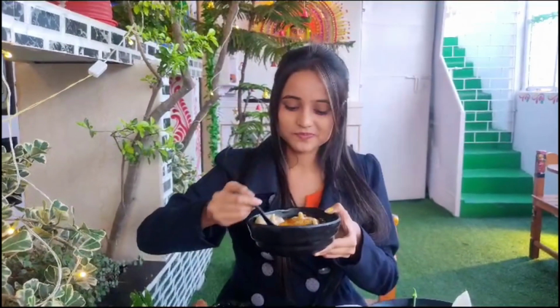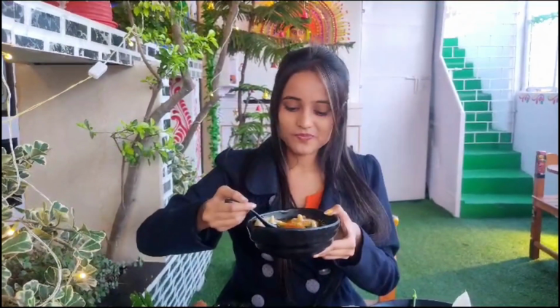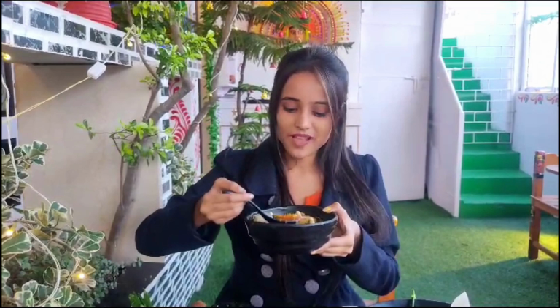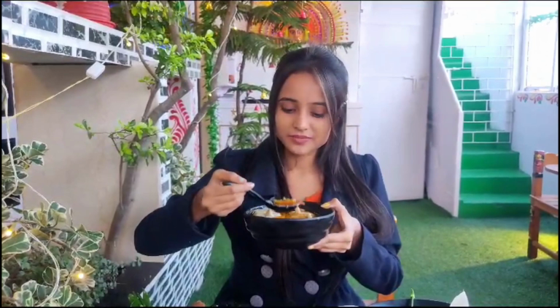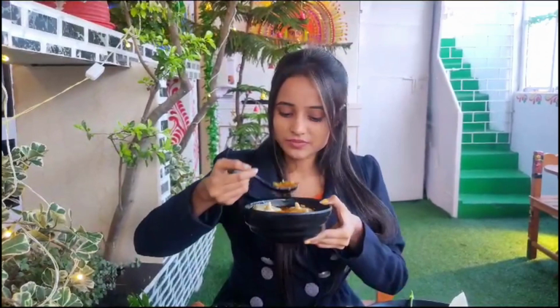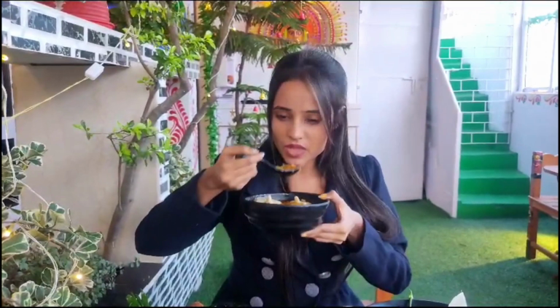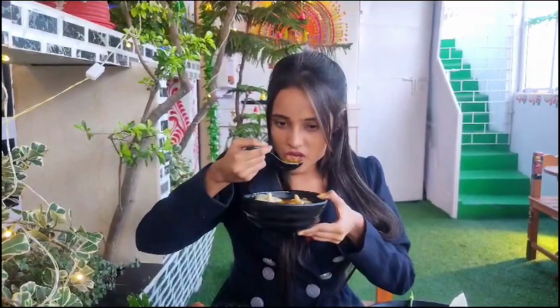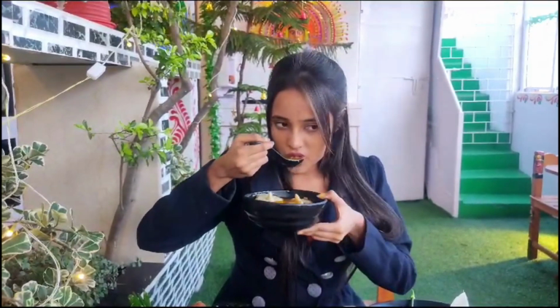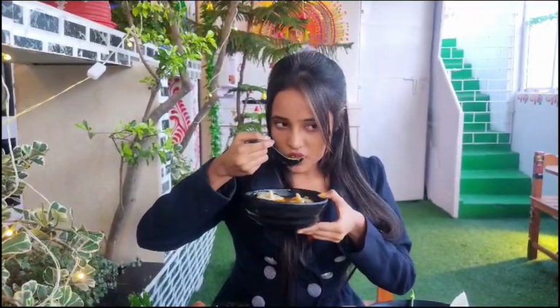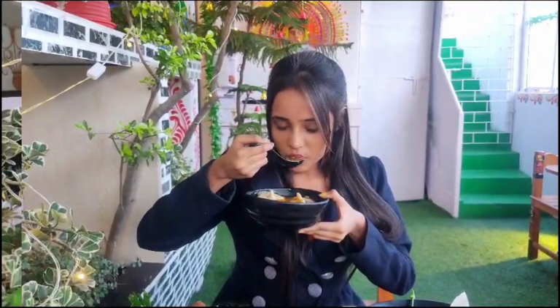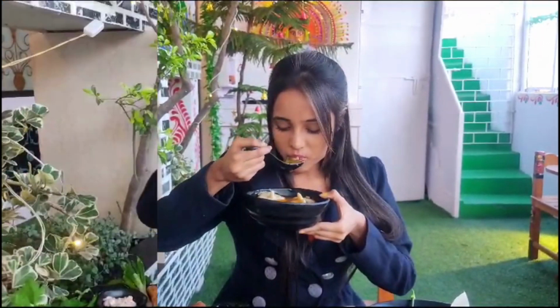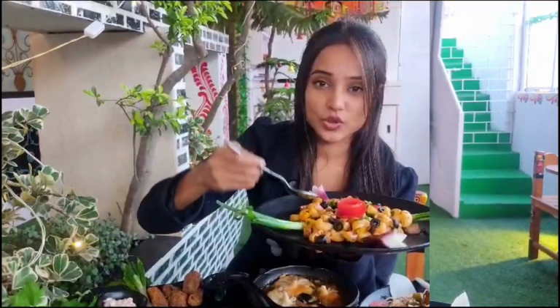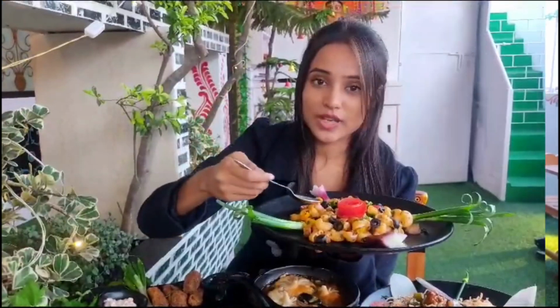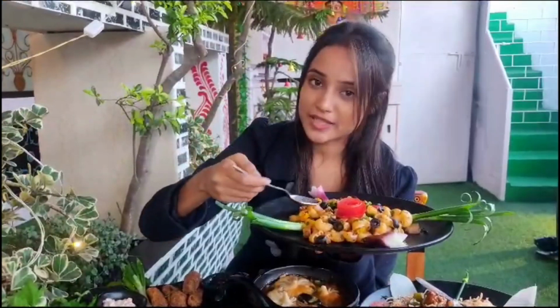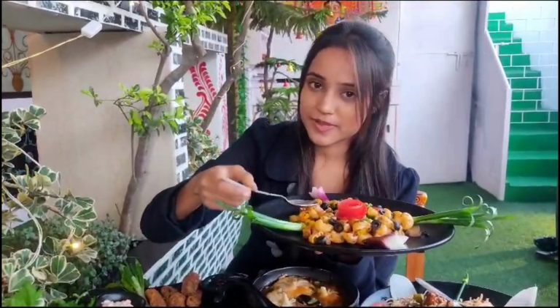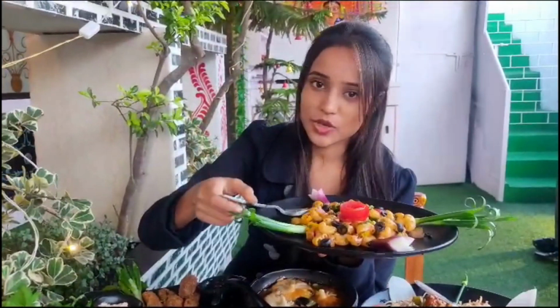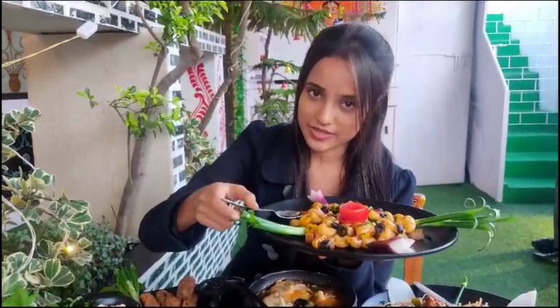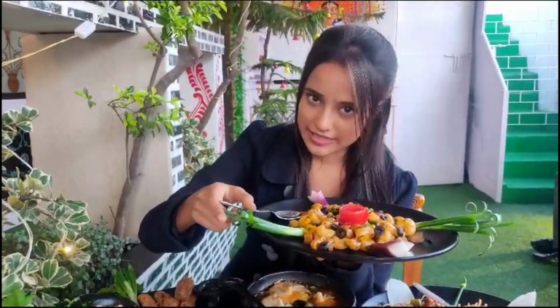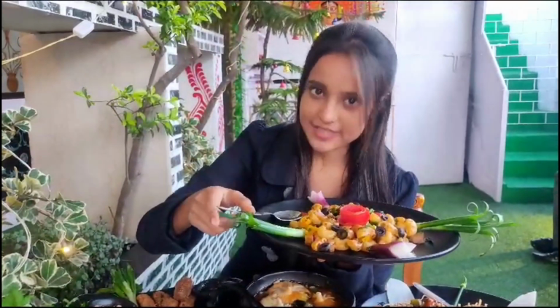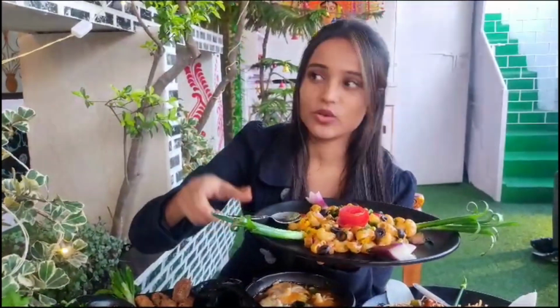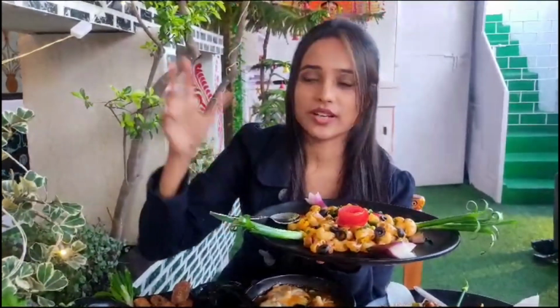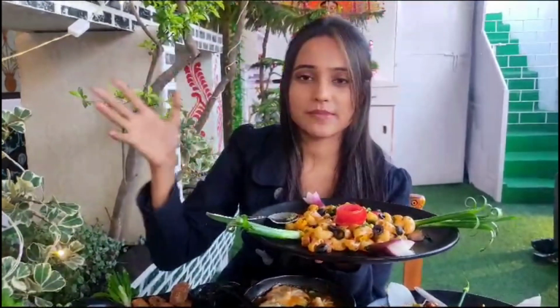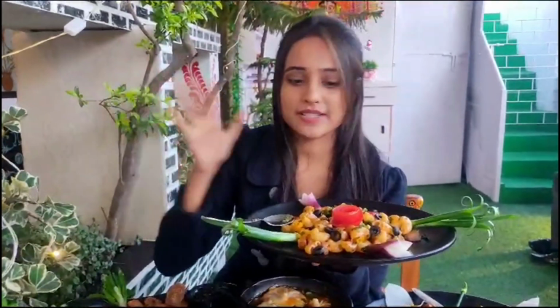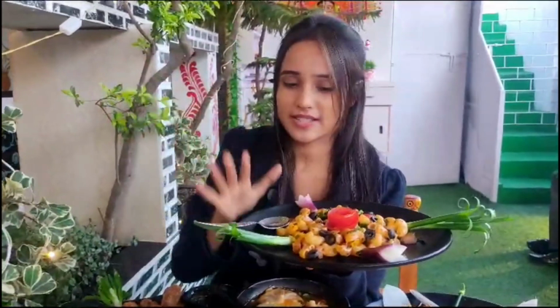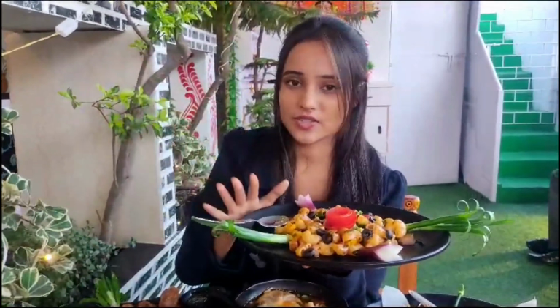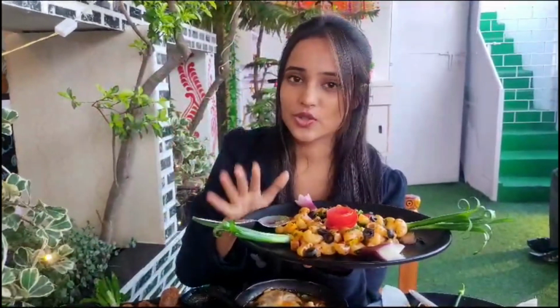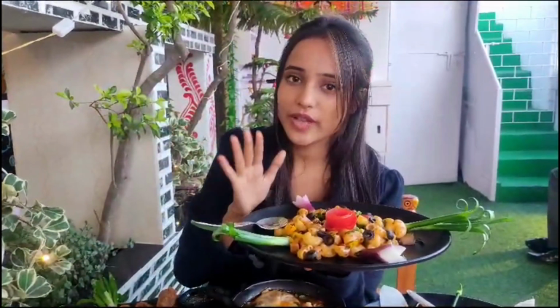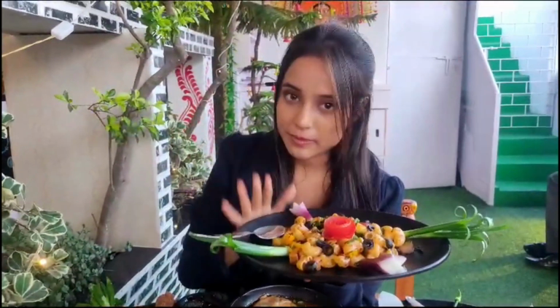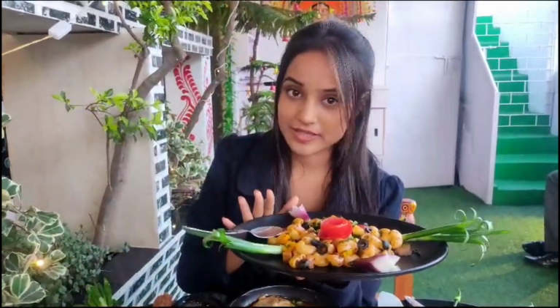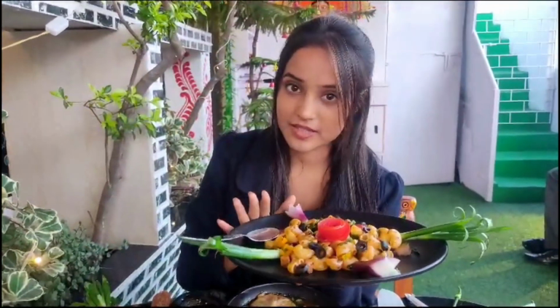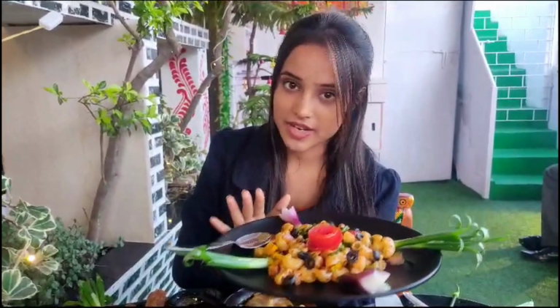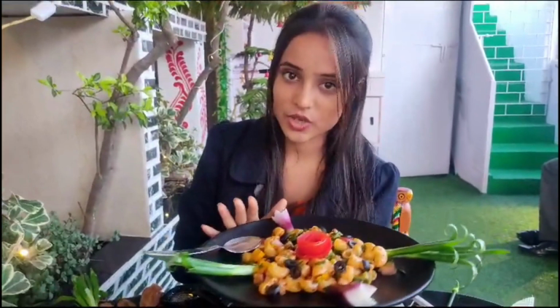So, last one is not the least — we are going to try this pasta. It's a Mexican pasta salad.